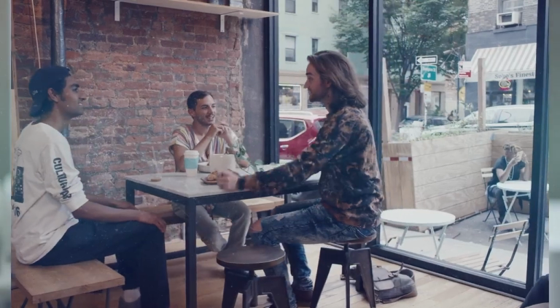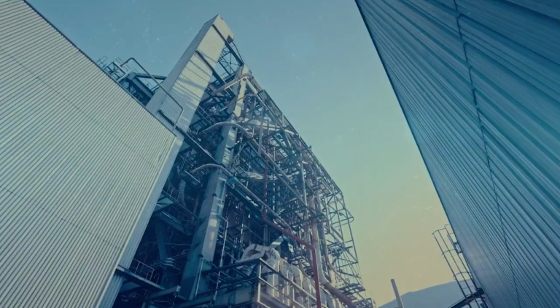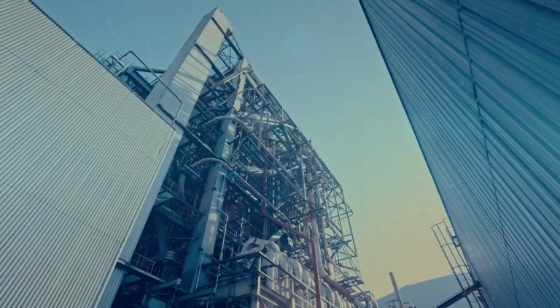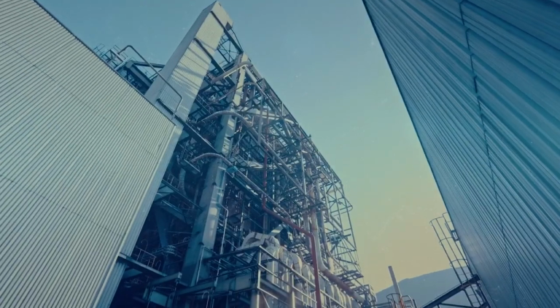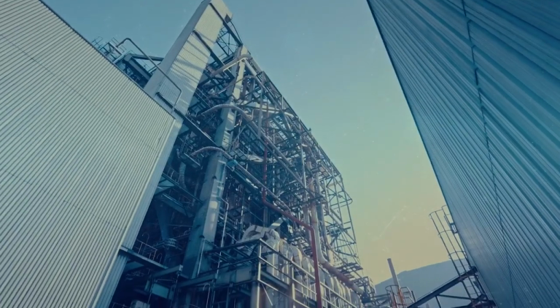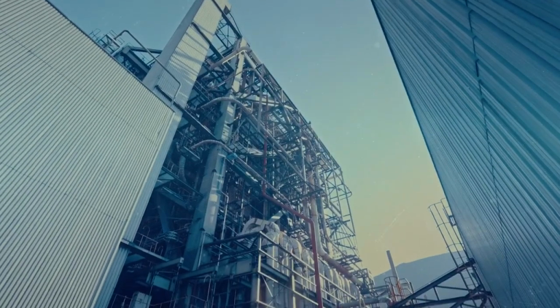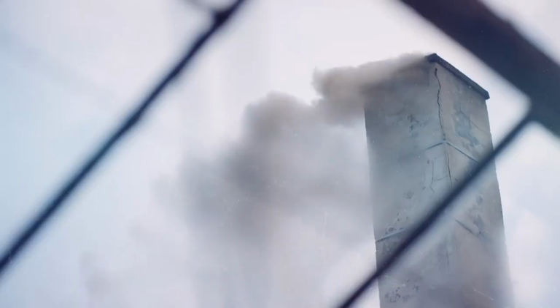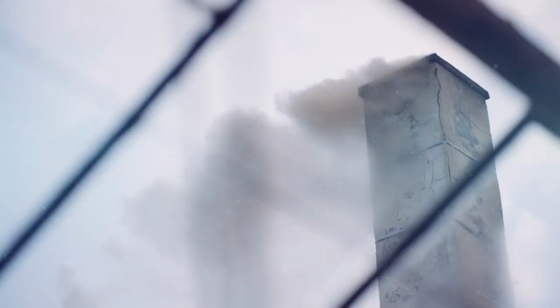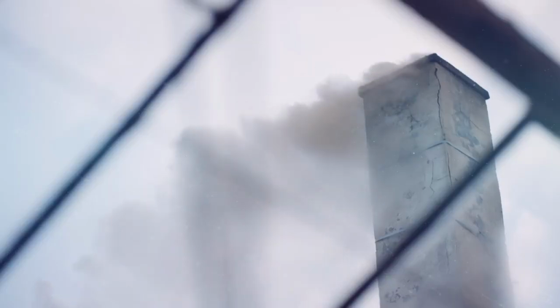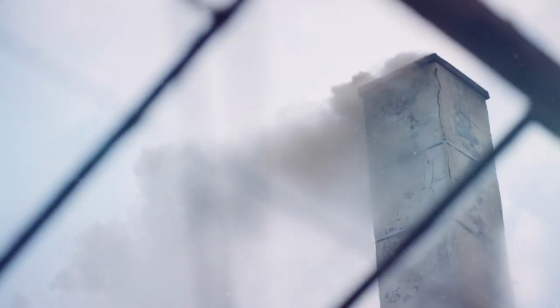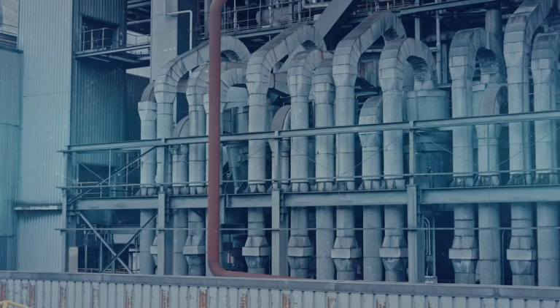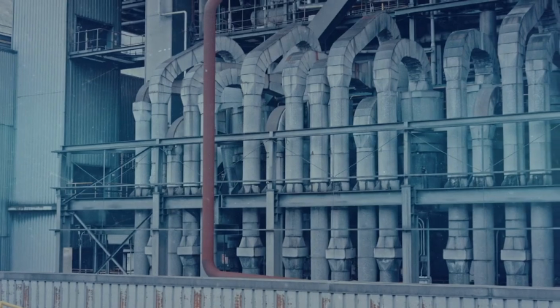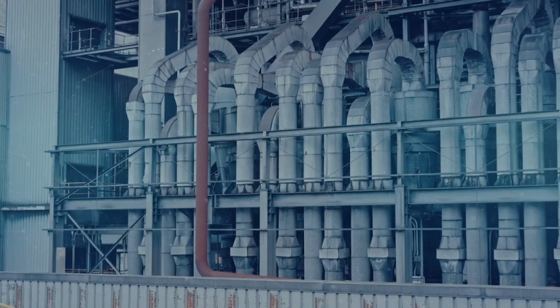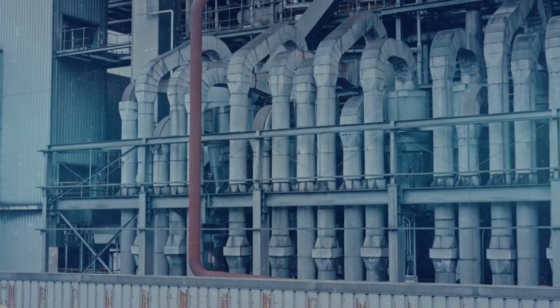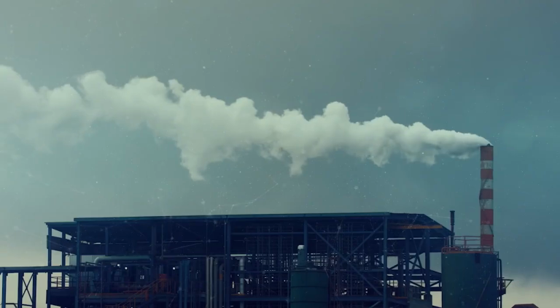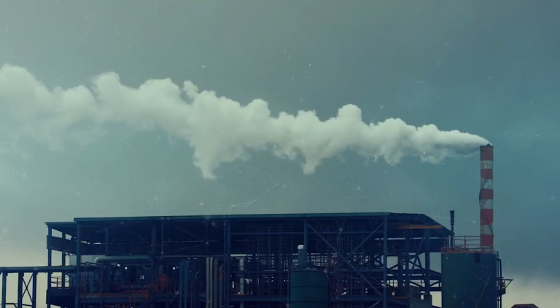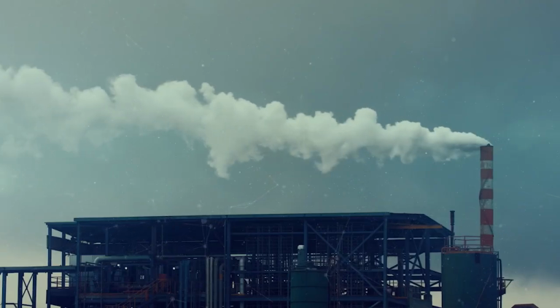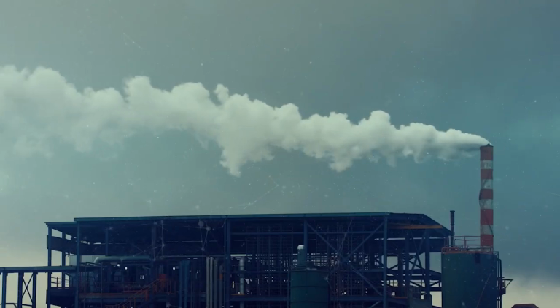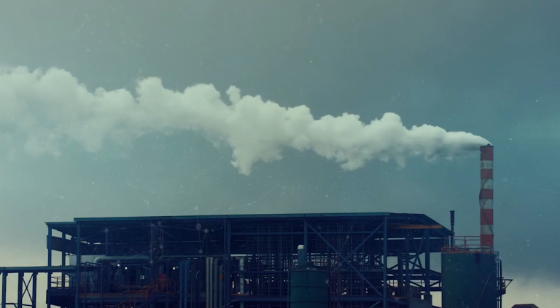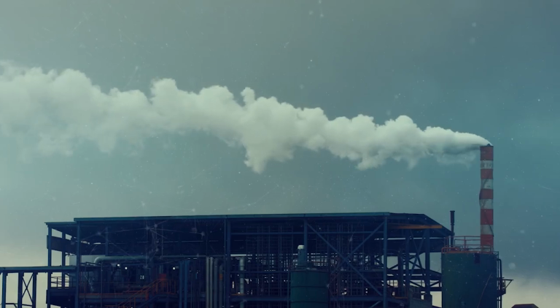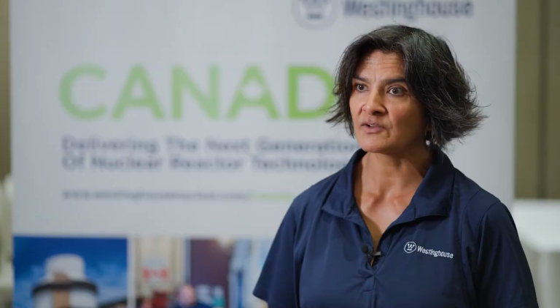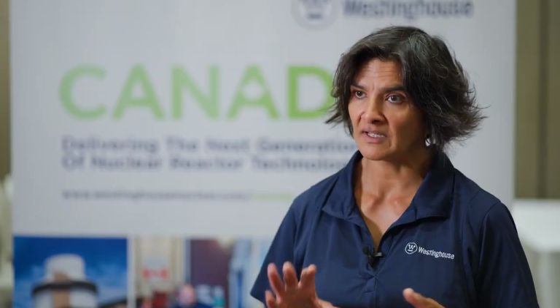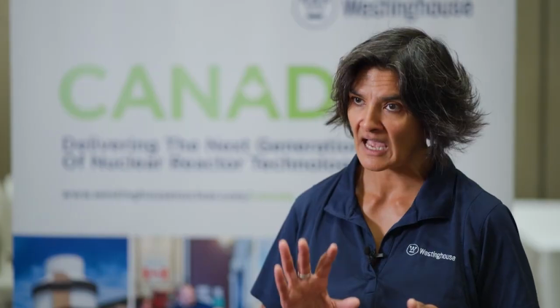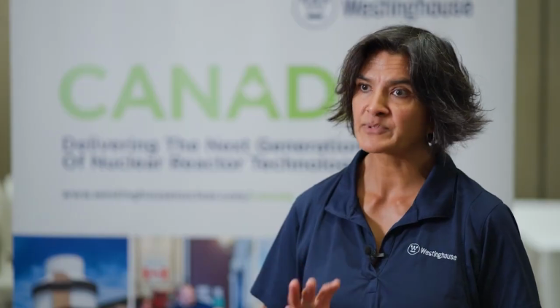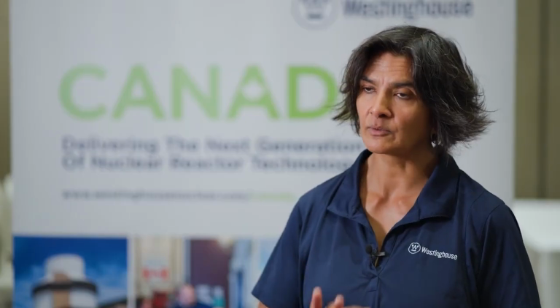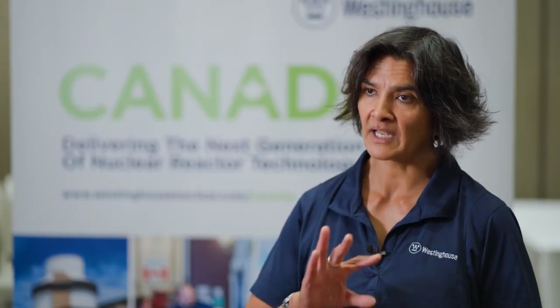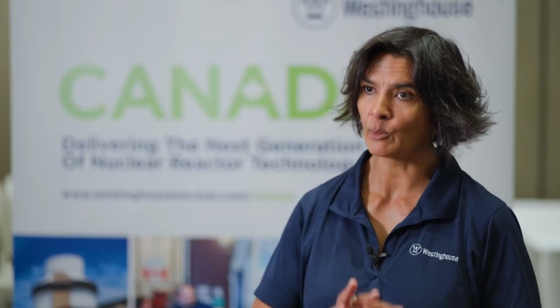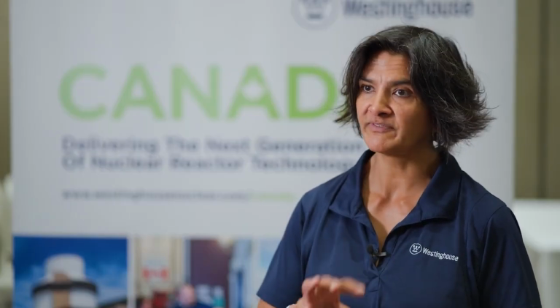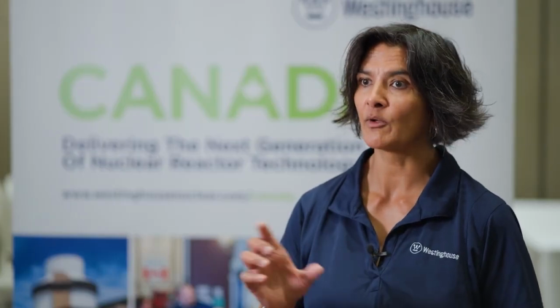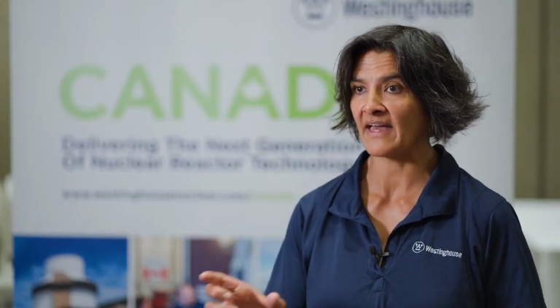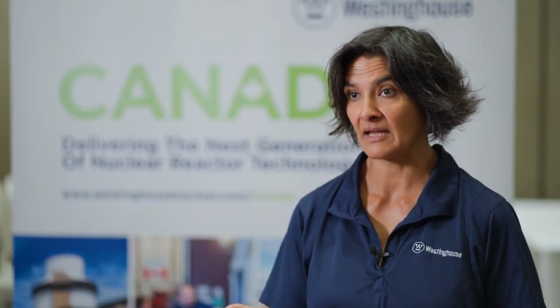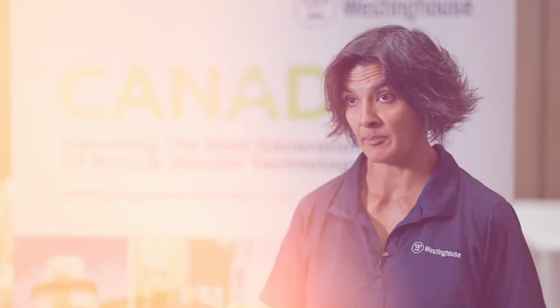As coal plants, as natural gas plants start to retire and start to come offline, AP1000 can absolutely help fill that gap.